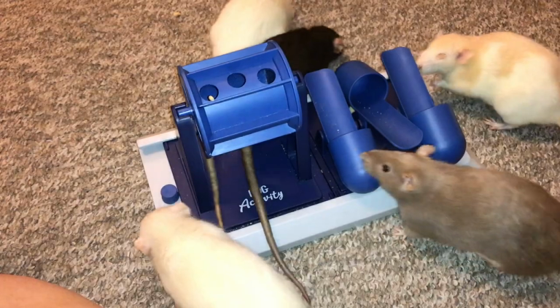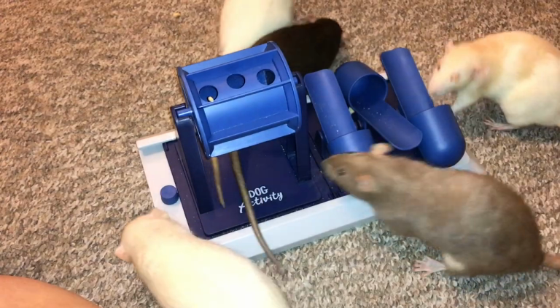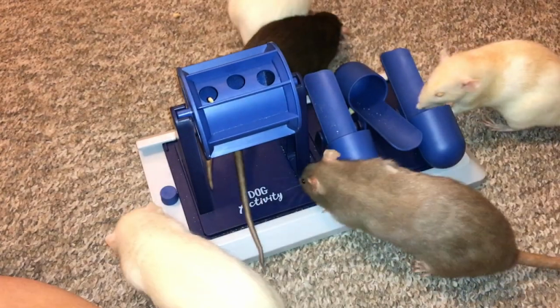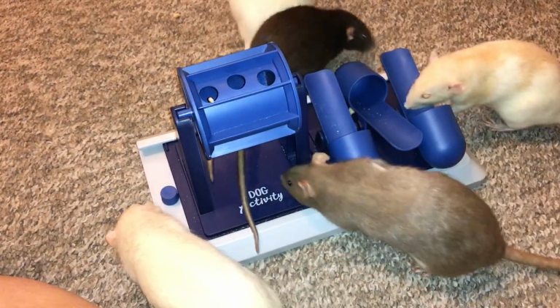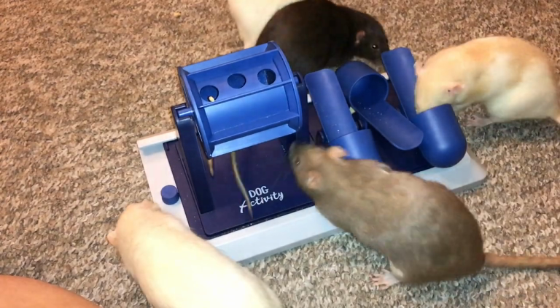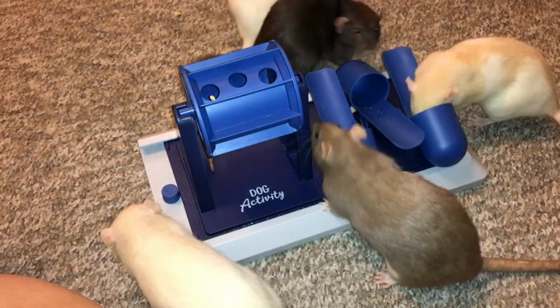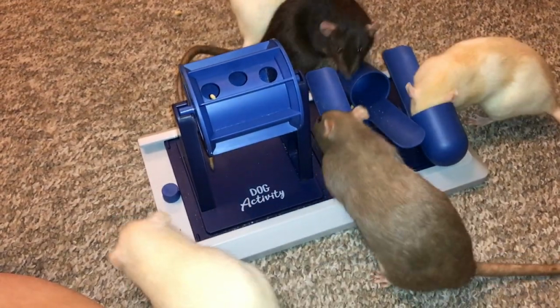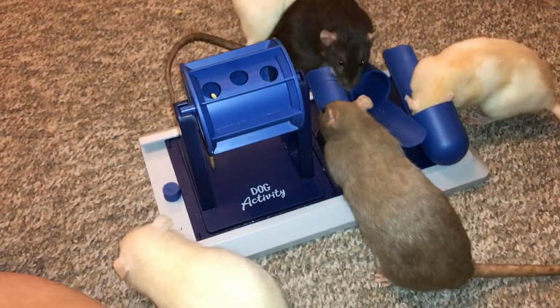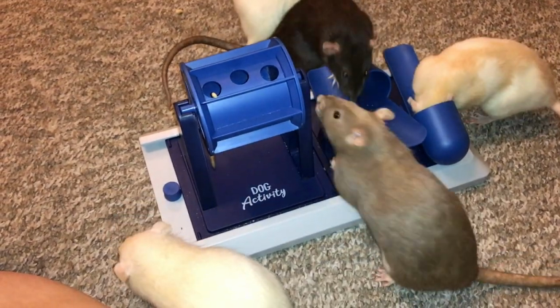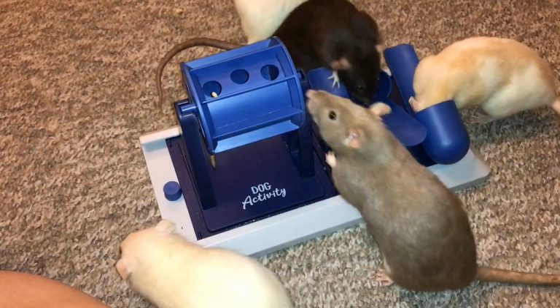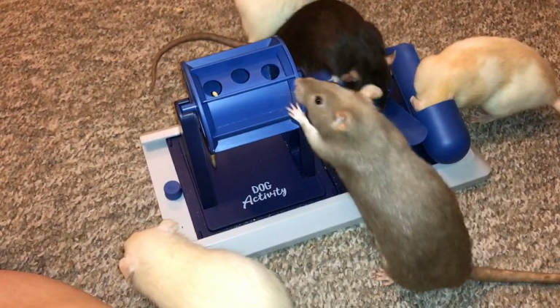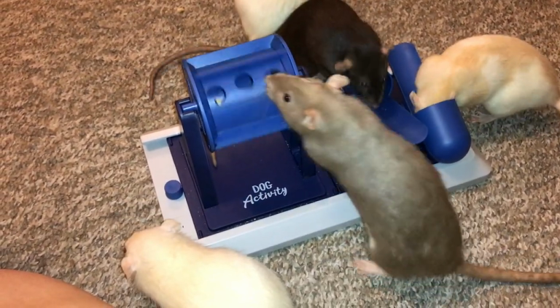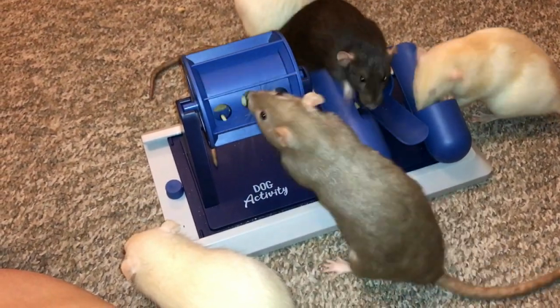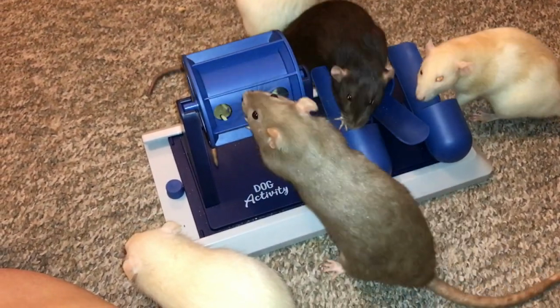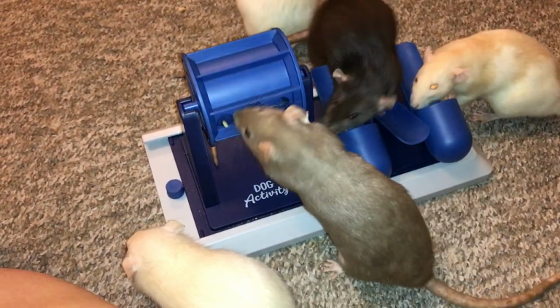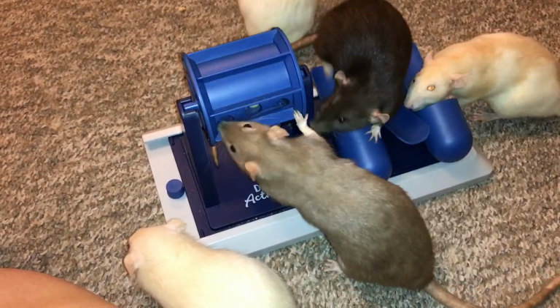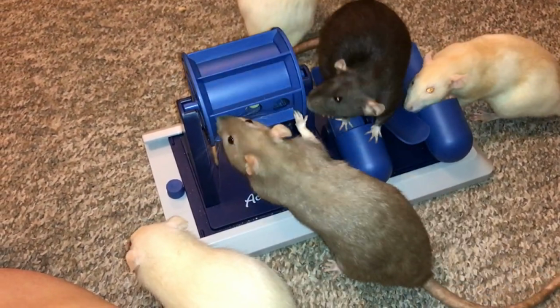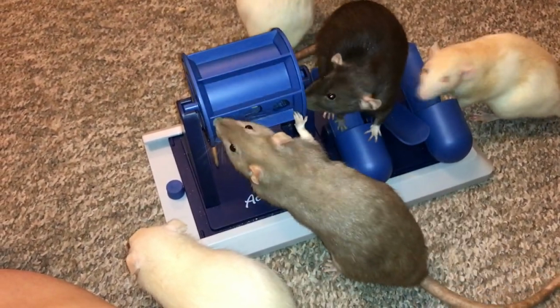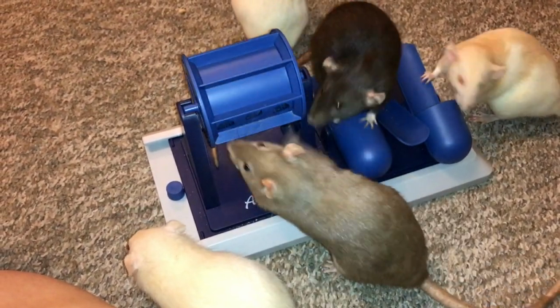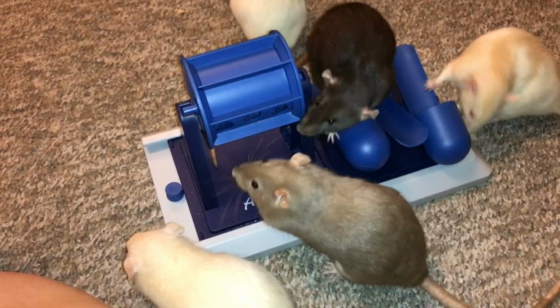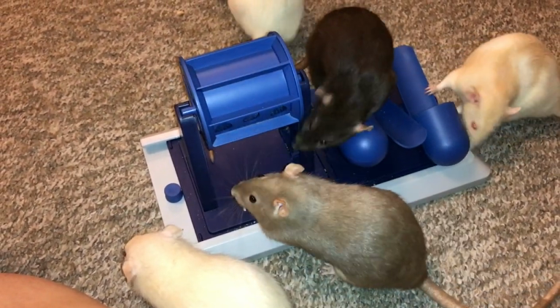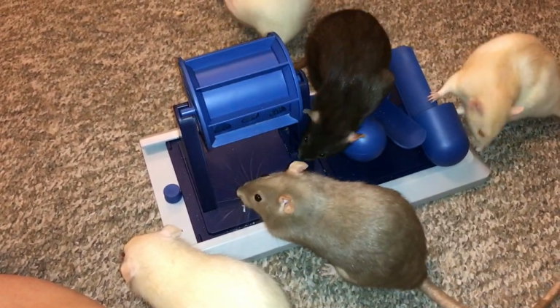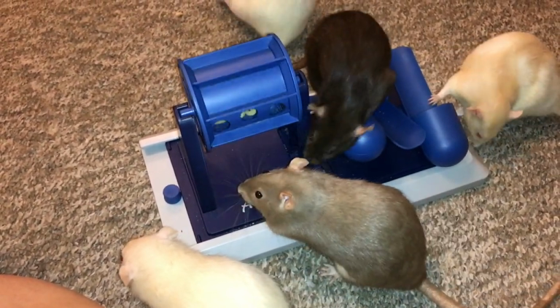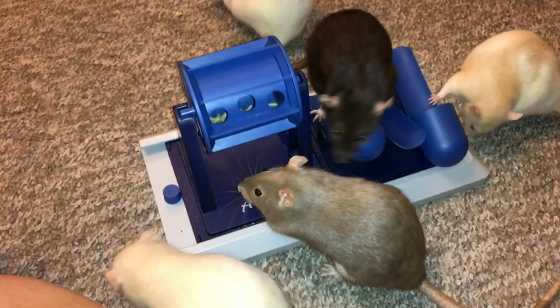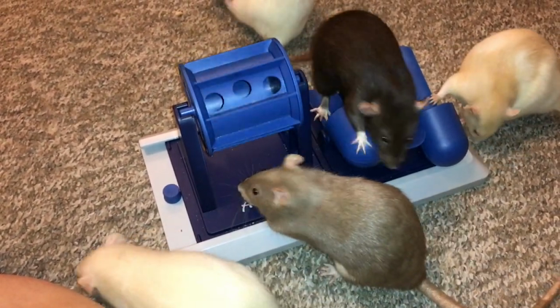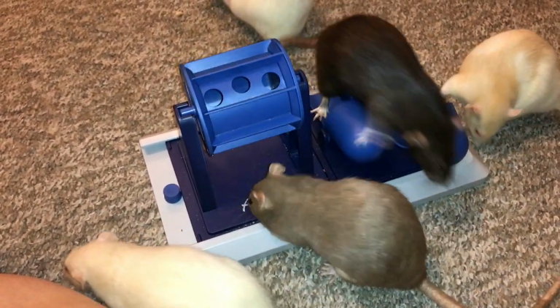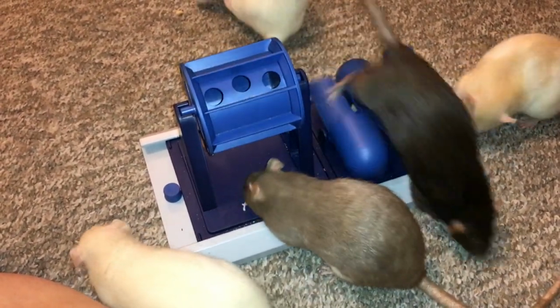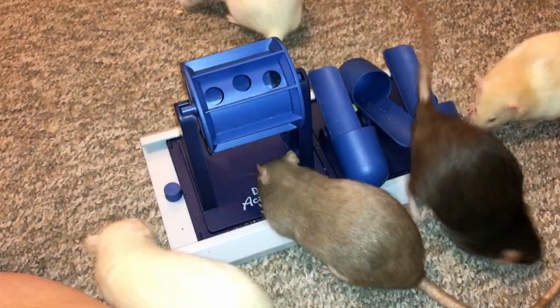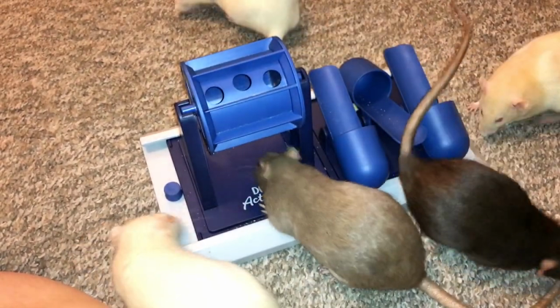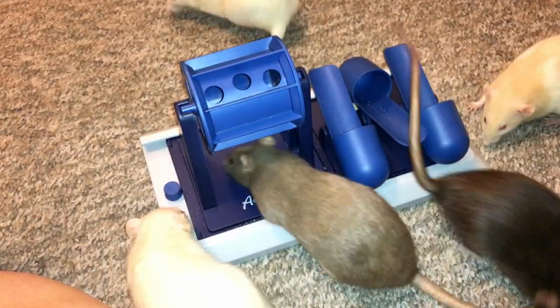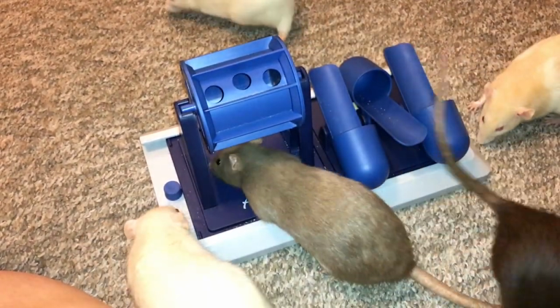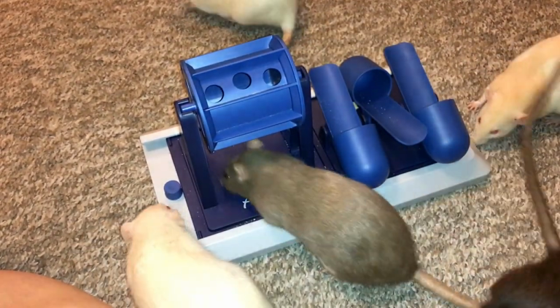Hey guys, it's Shadow the Rat, and for today's video, we're going to be doing another Foraging Friday.